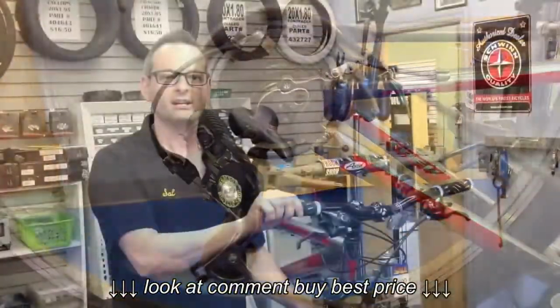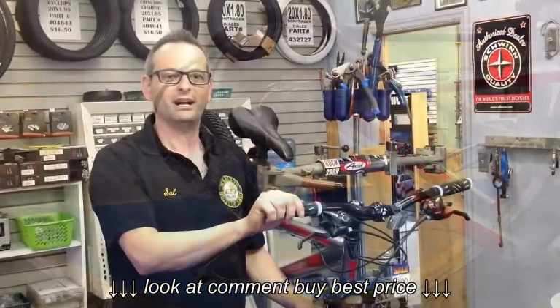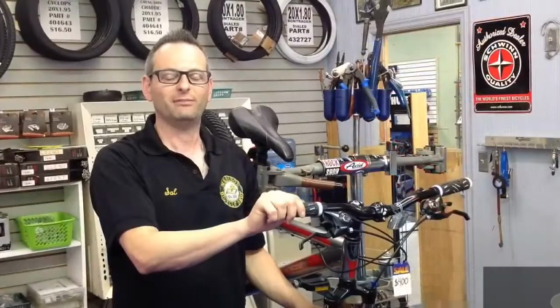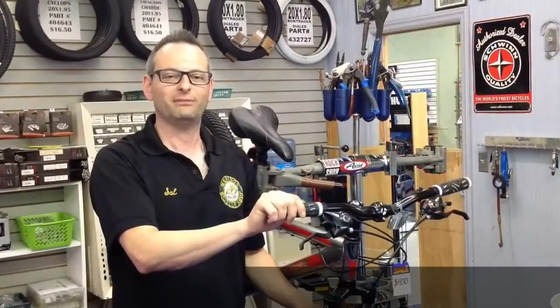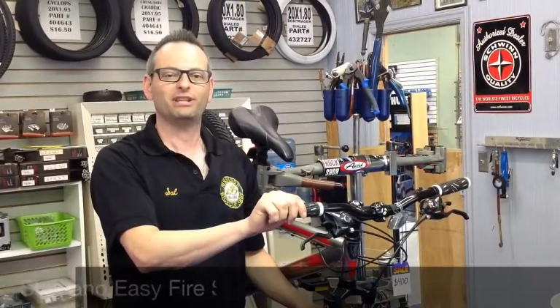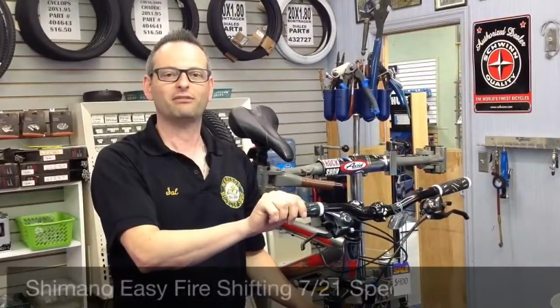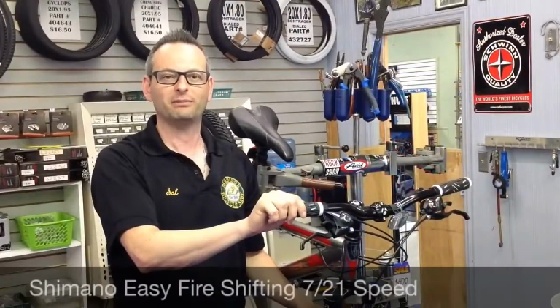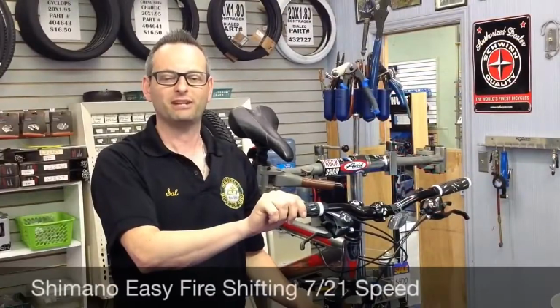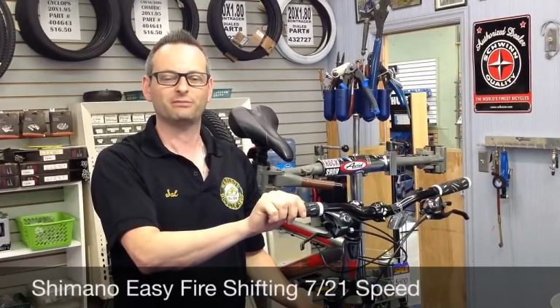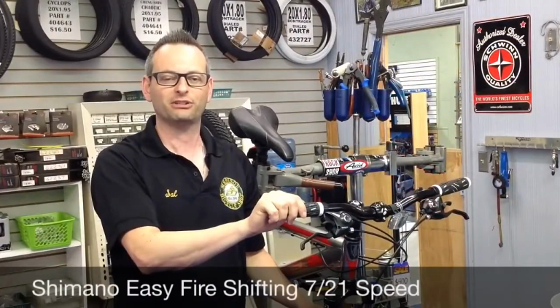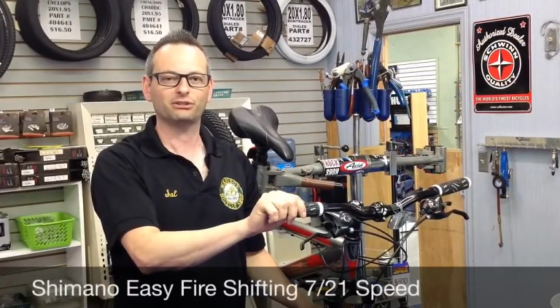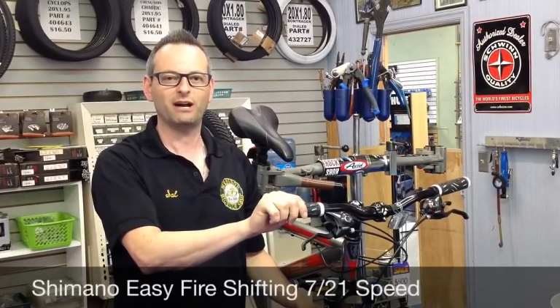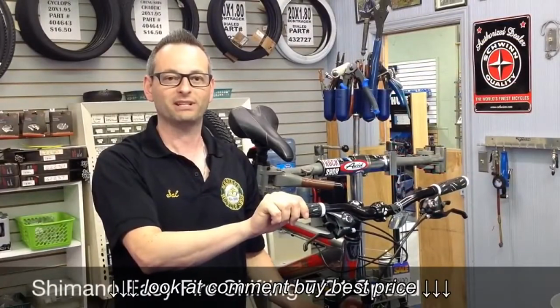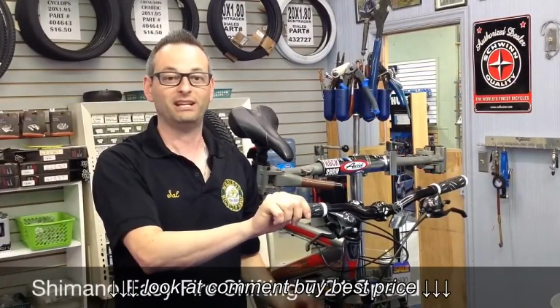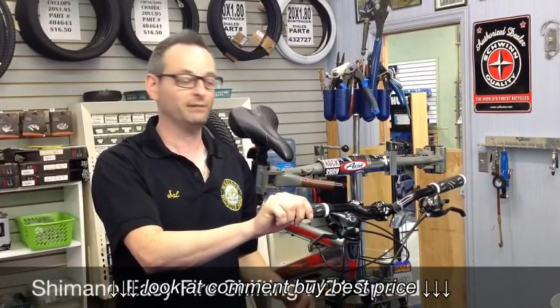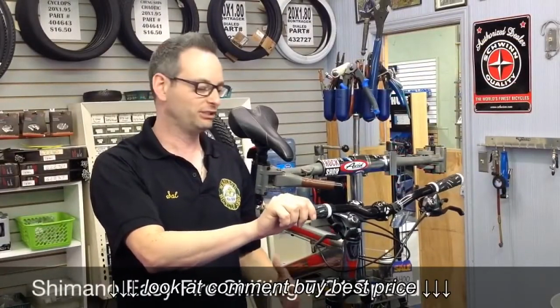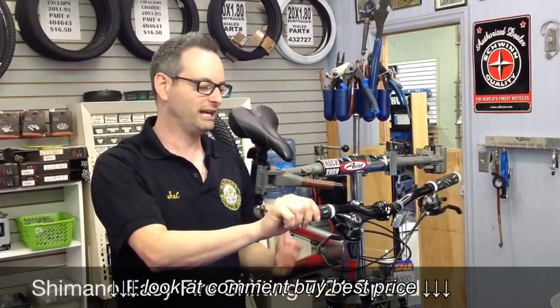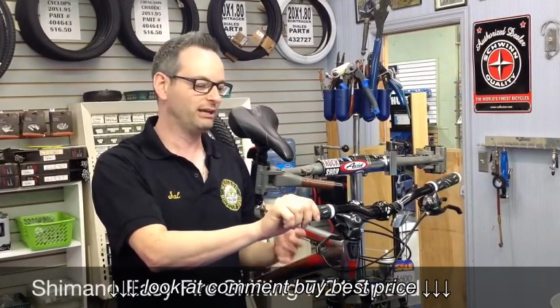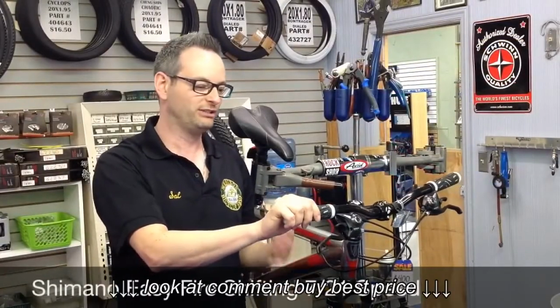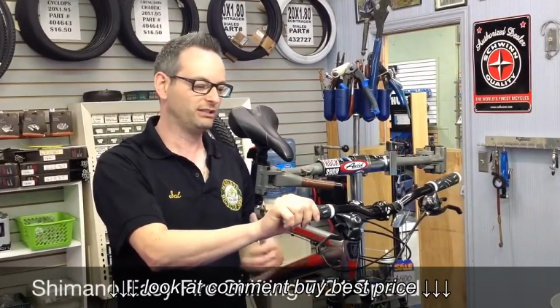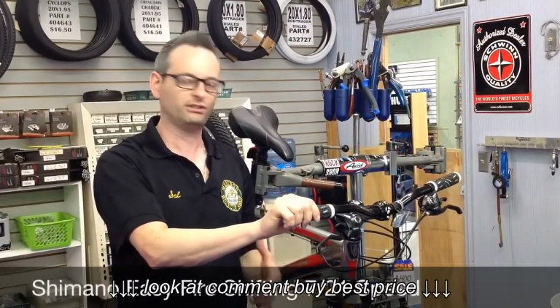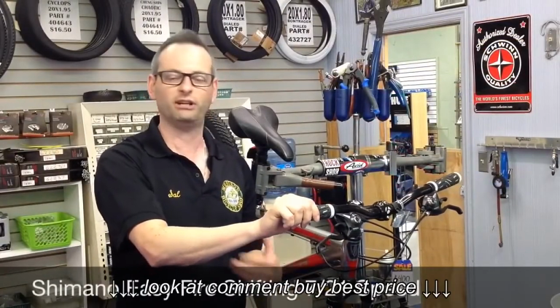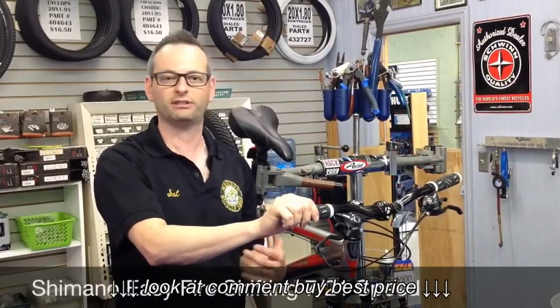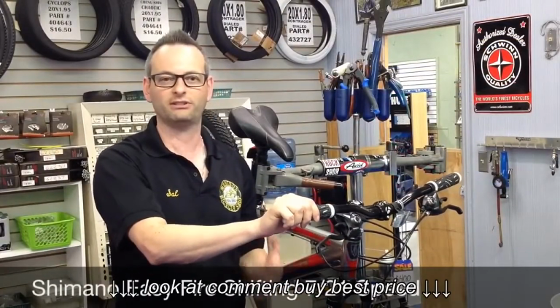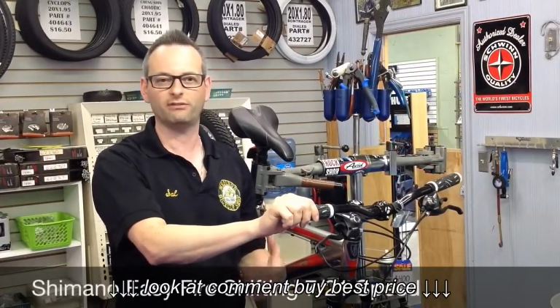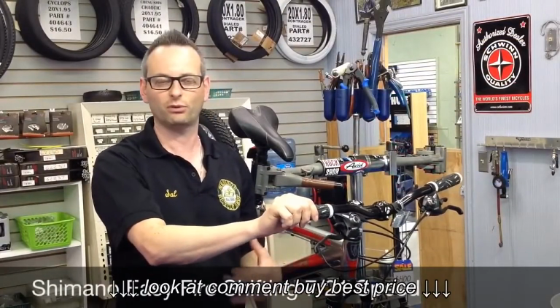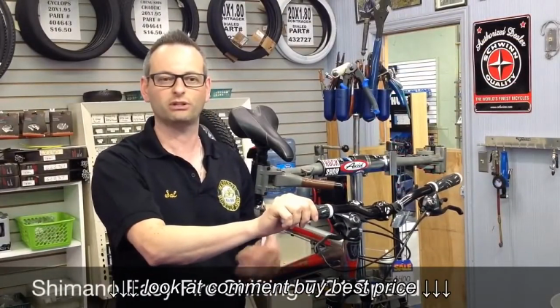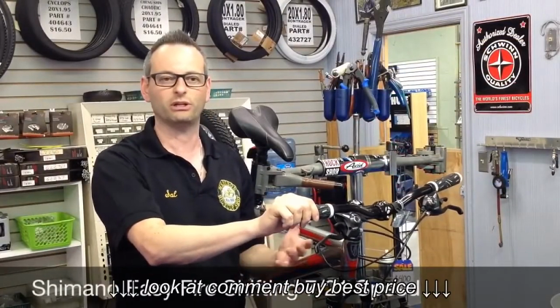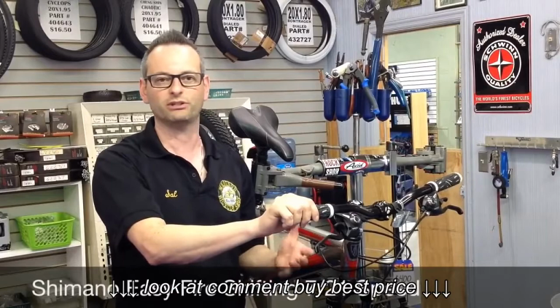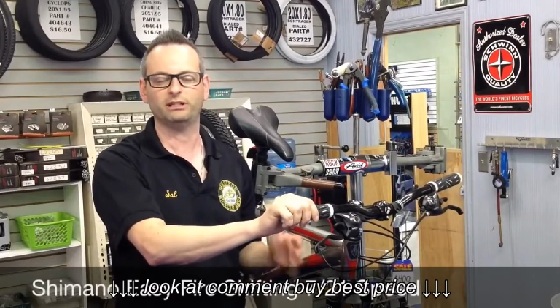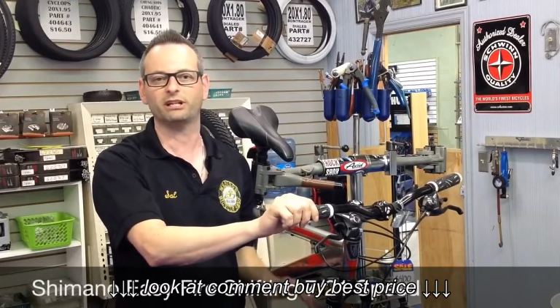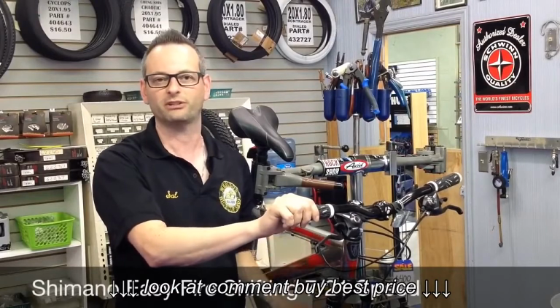Hi, my name is Sal from the Madison Bicycle Shop, and today I'm going to show you how easy it is to shift a 7 or a 21 speed bicycle.